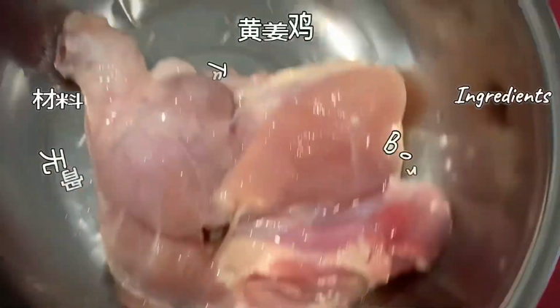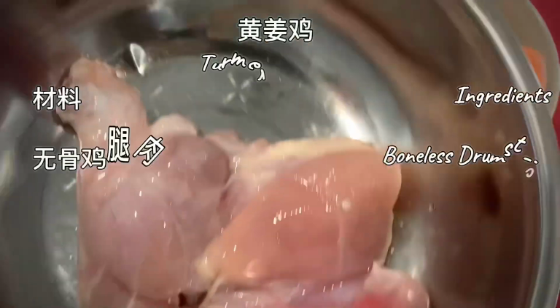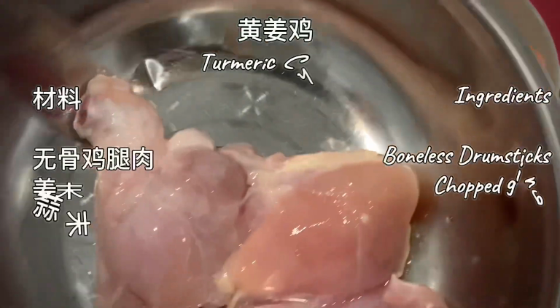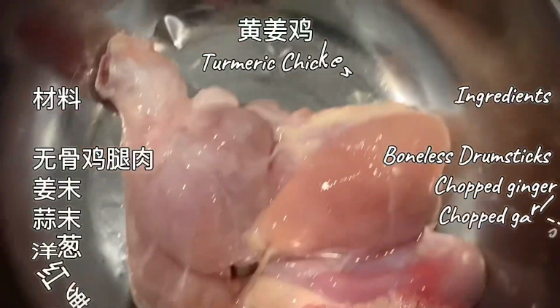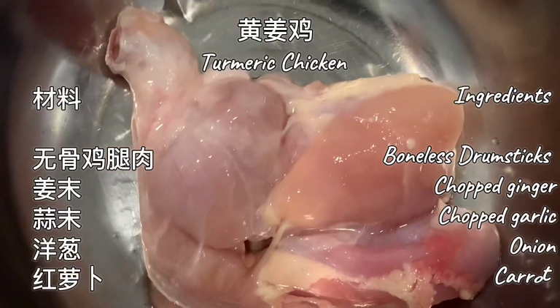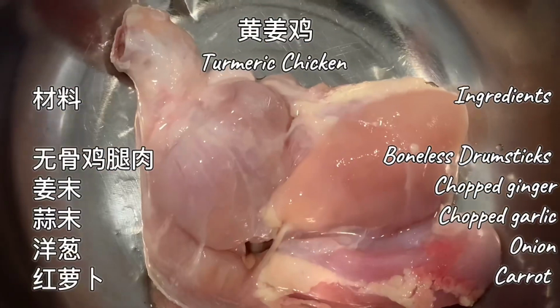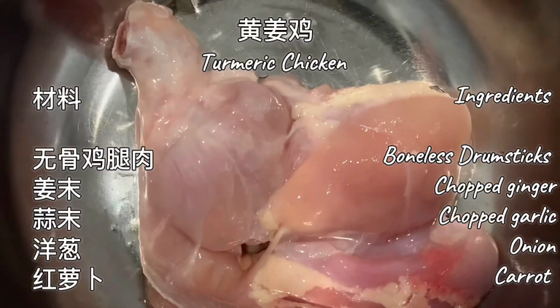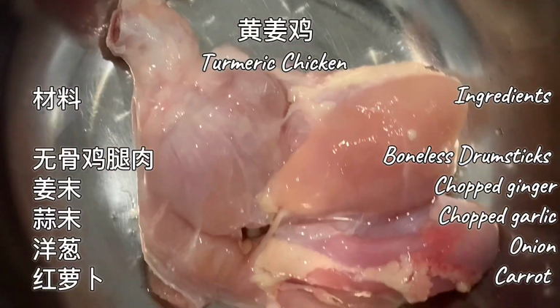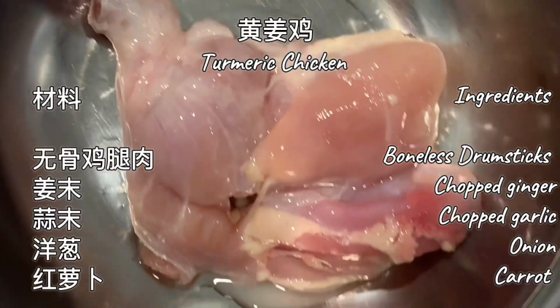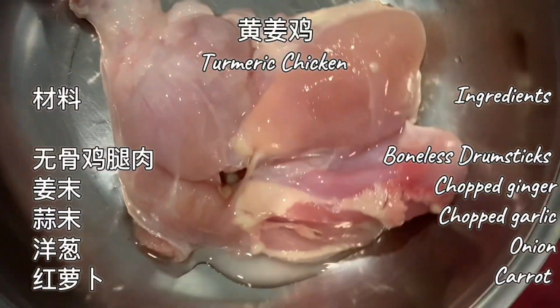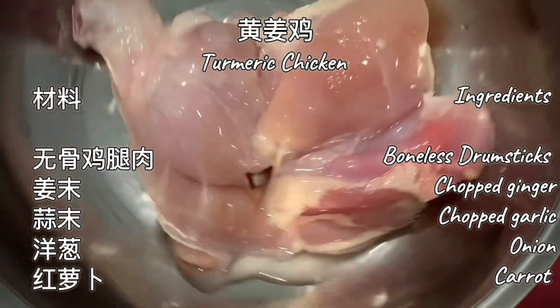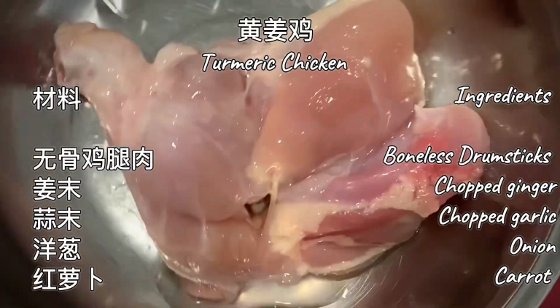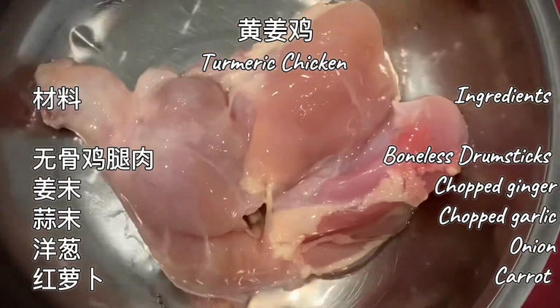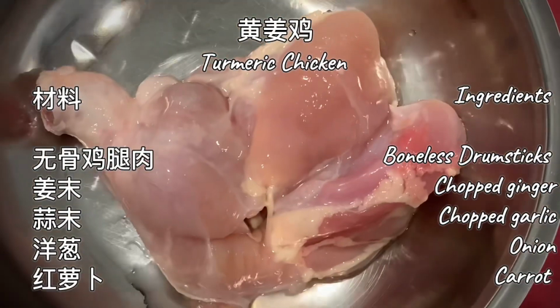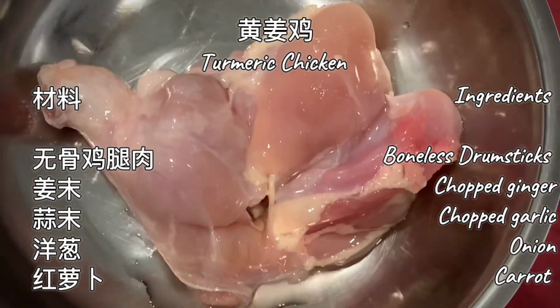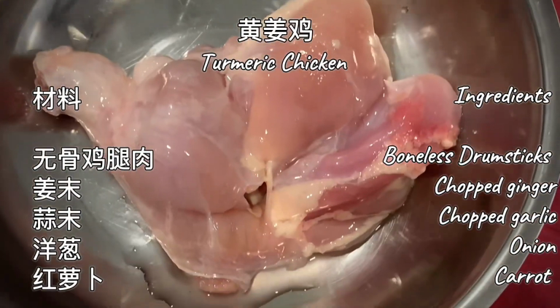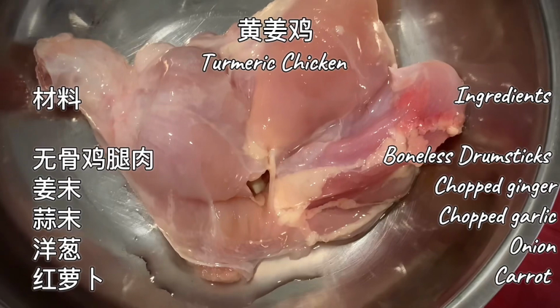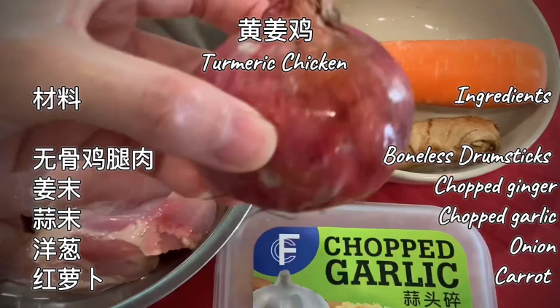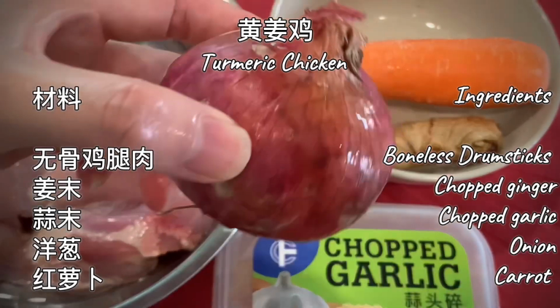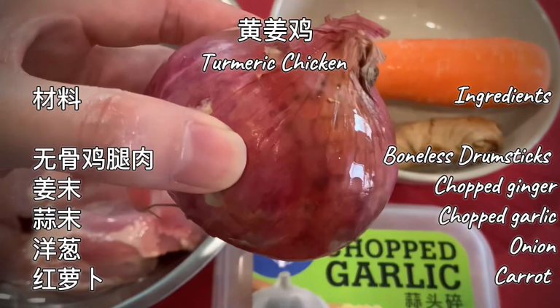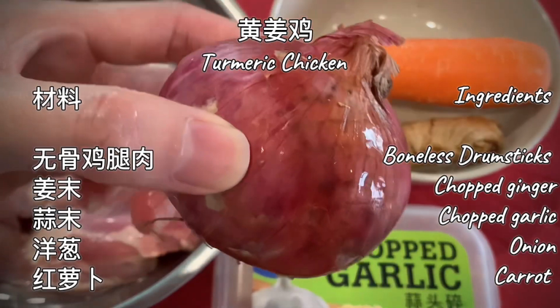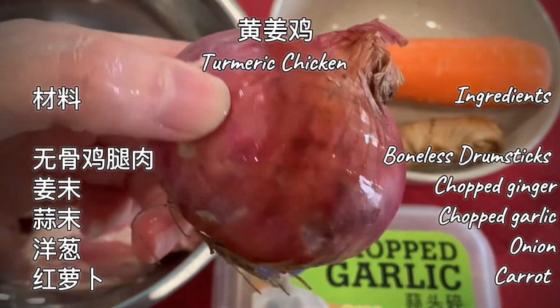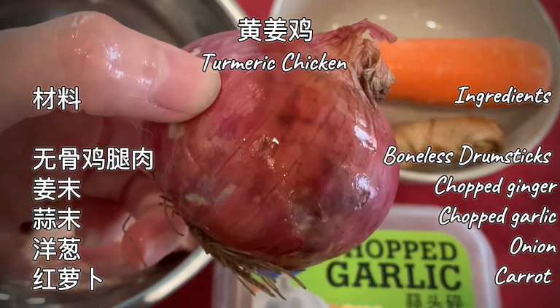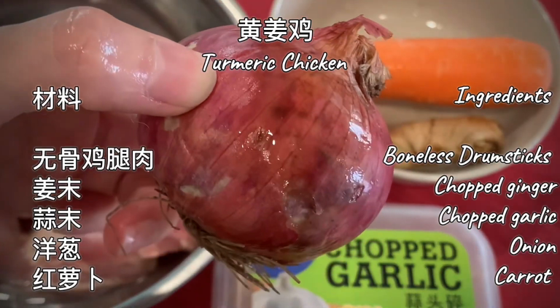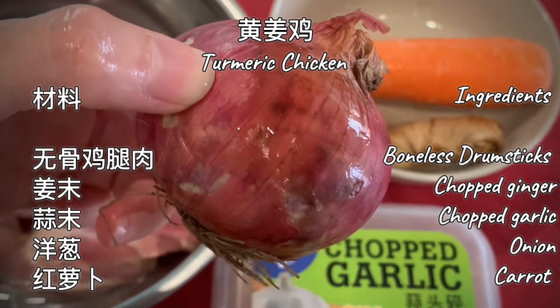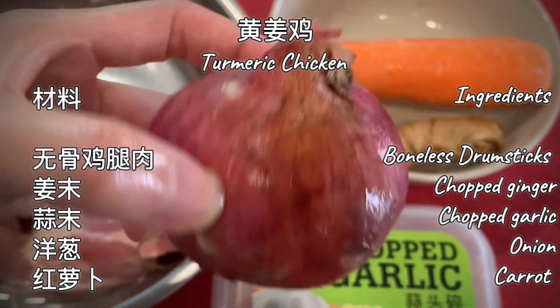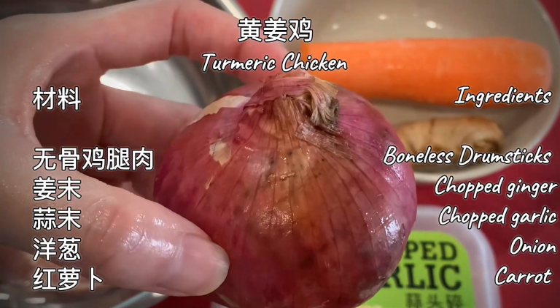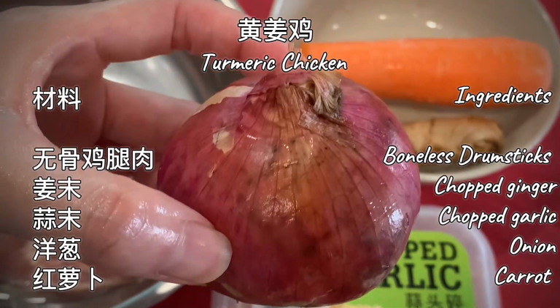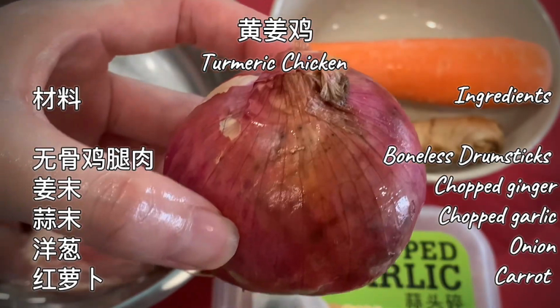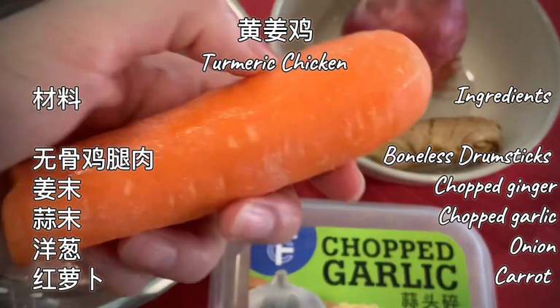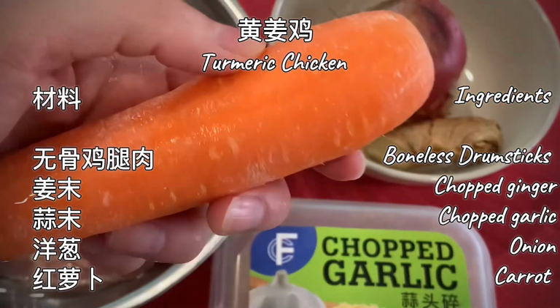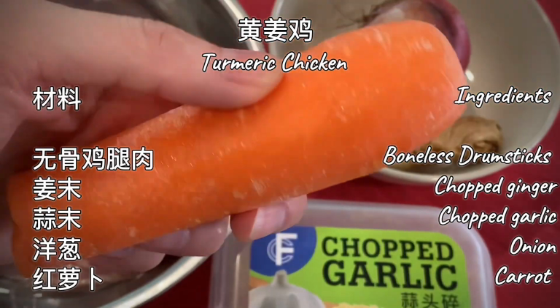Ingredients are boneless chicken, chopped garlic, chopped ginger, onion and carrot.